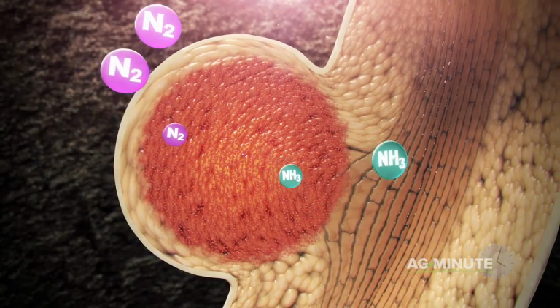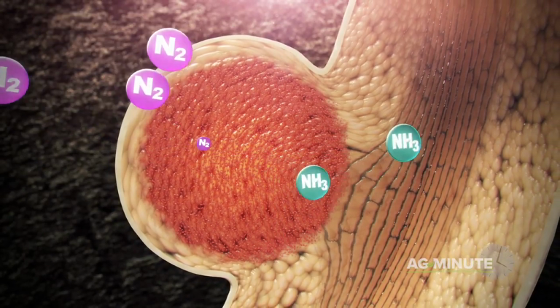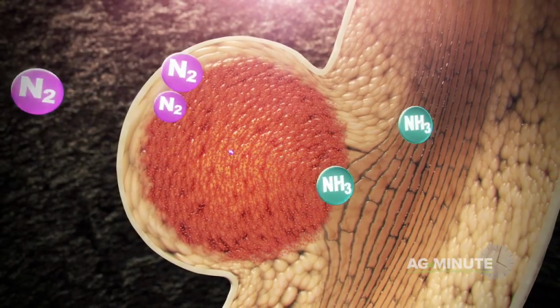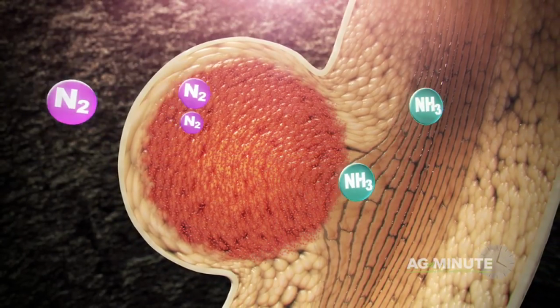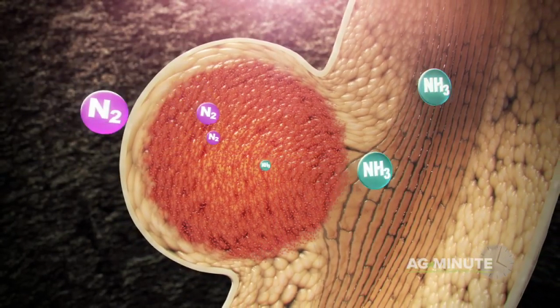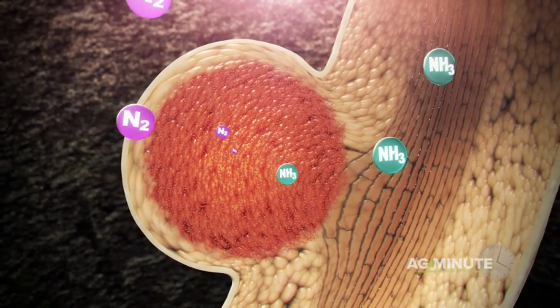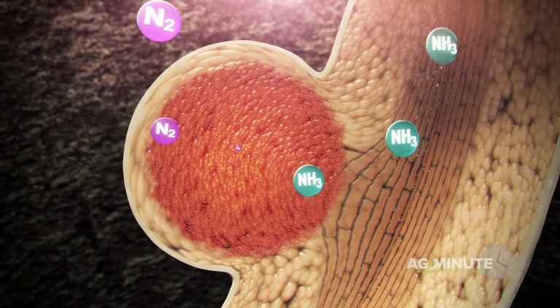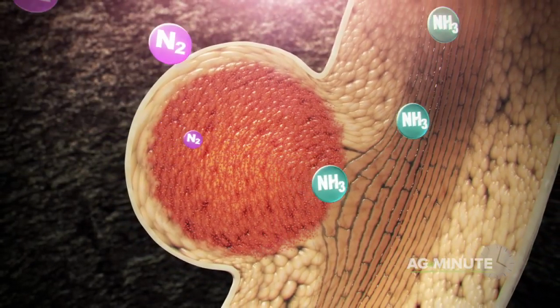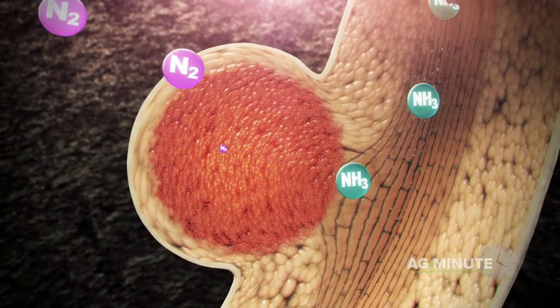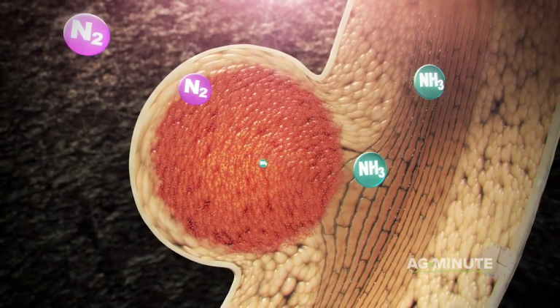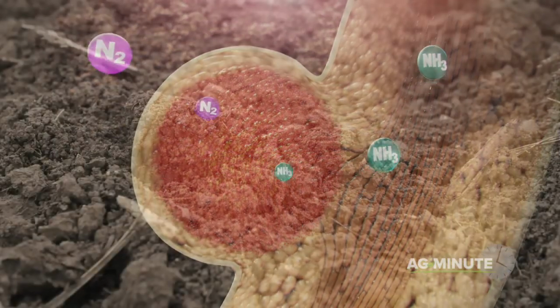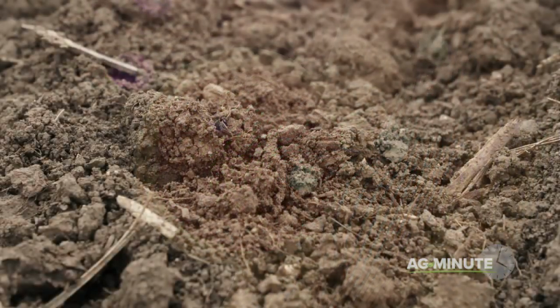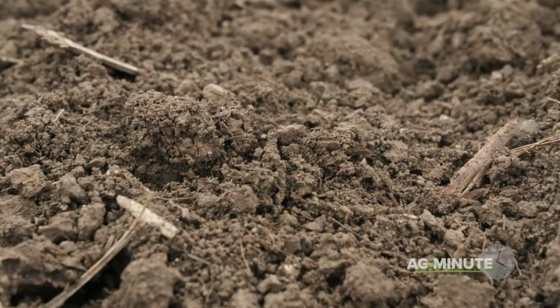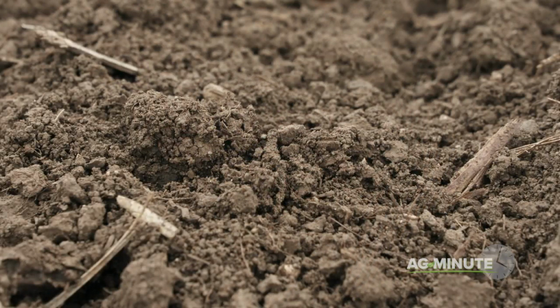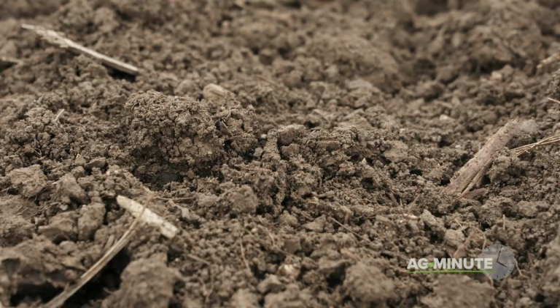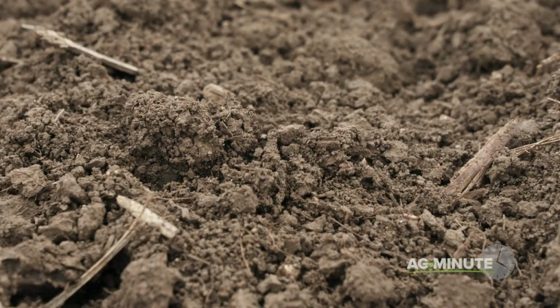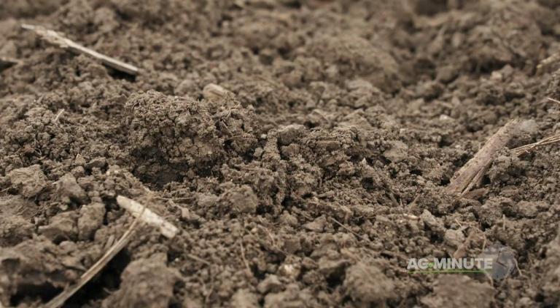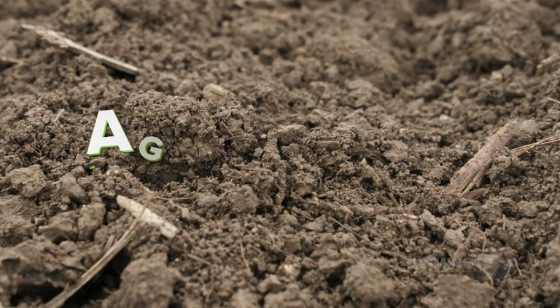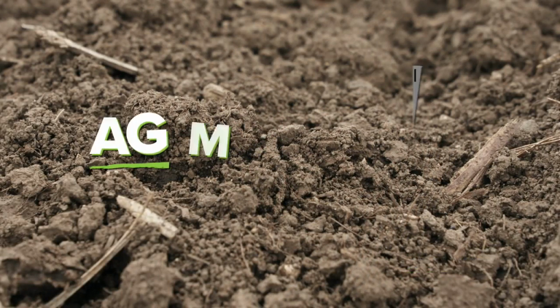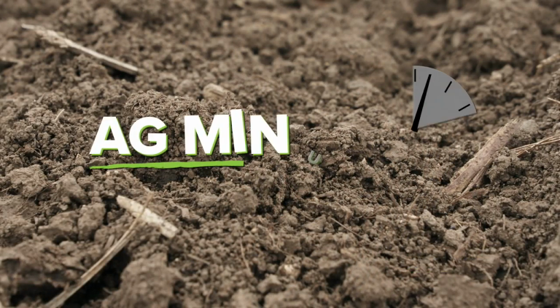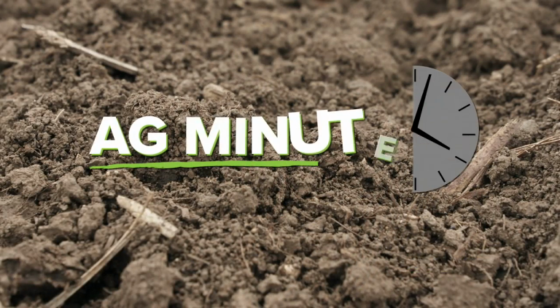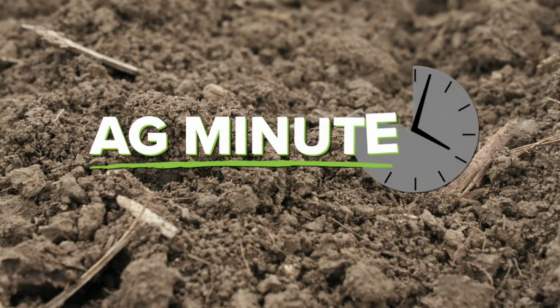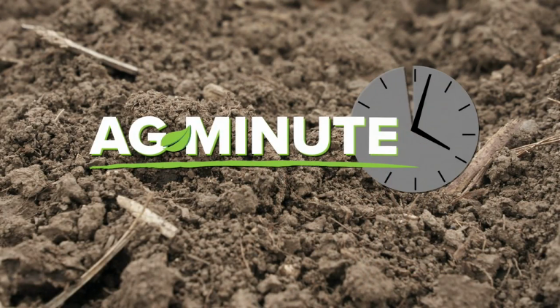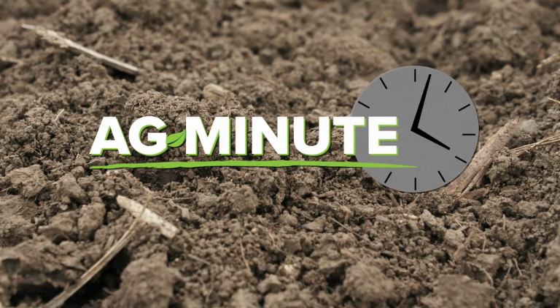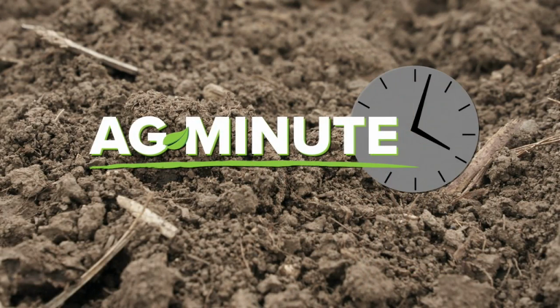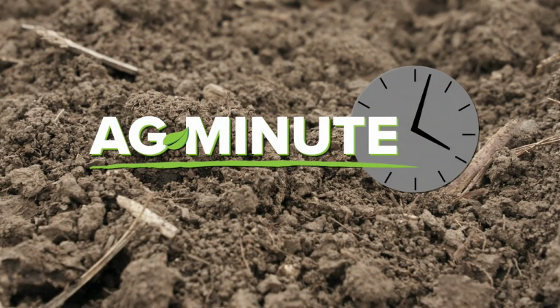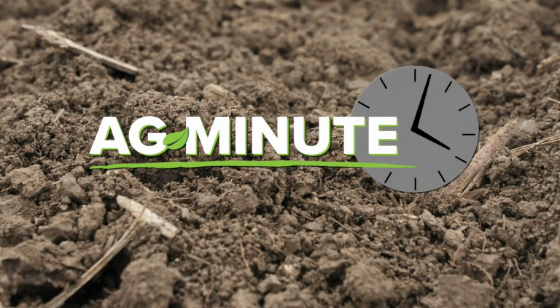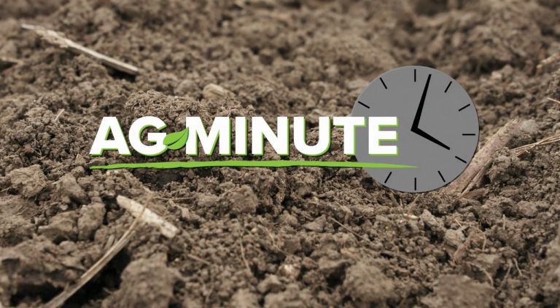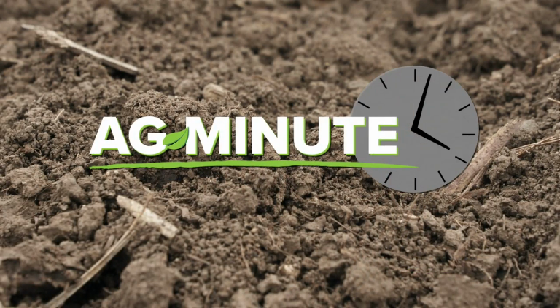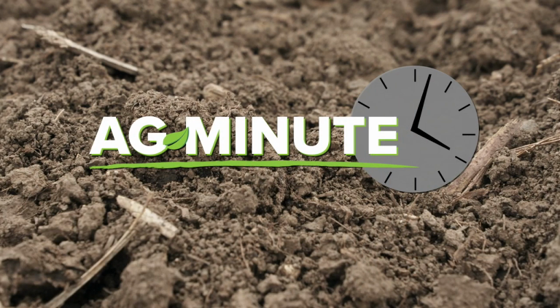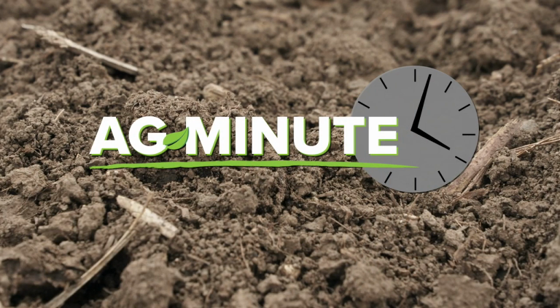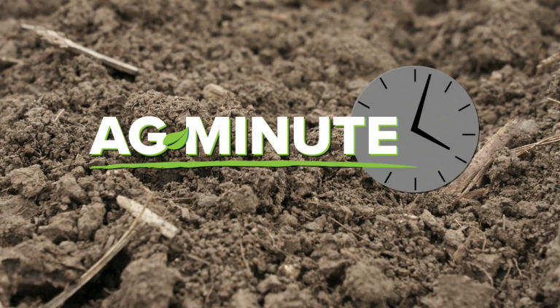Farmers must understand many things to be successful. One such thing is soil microbes. With today's Ag Minute, I'm Darren Hefty.